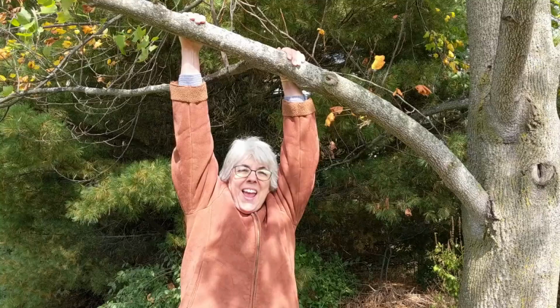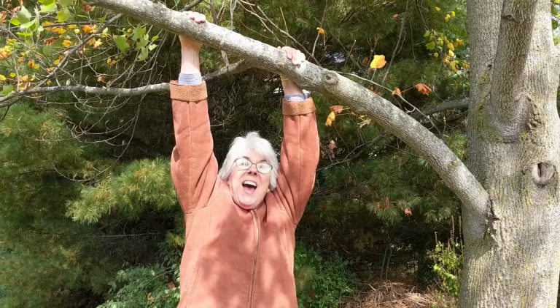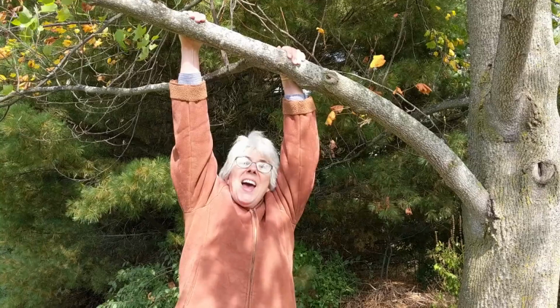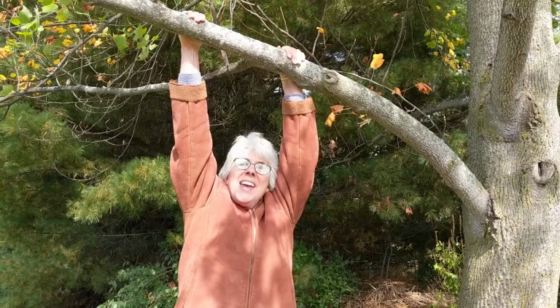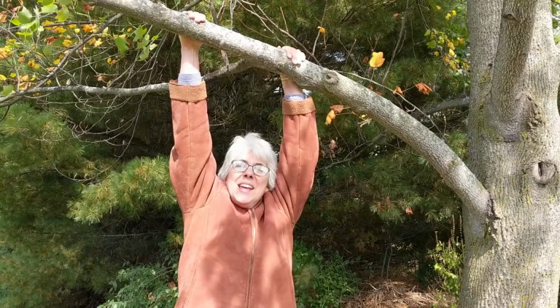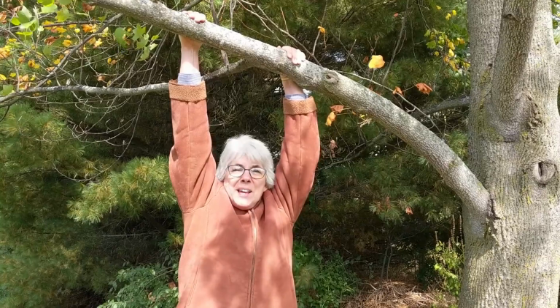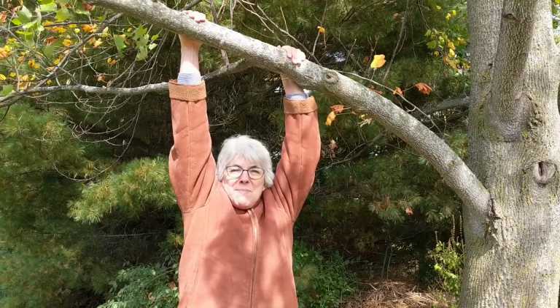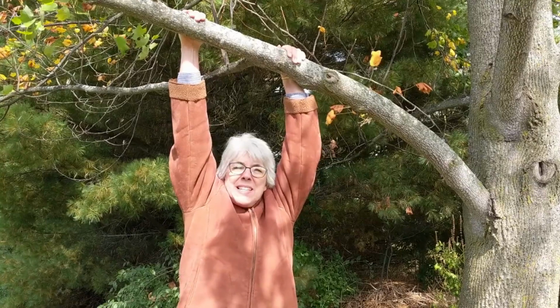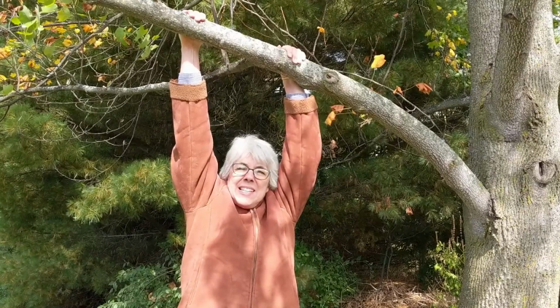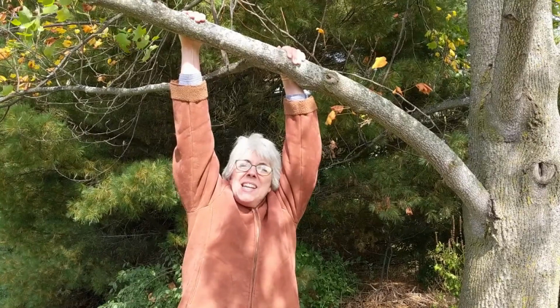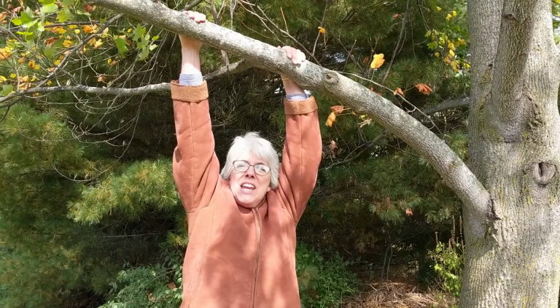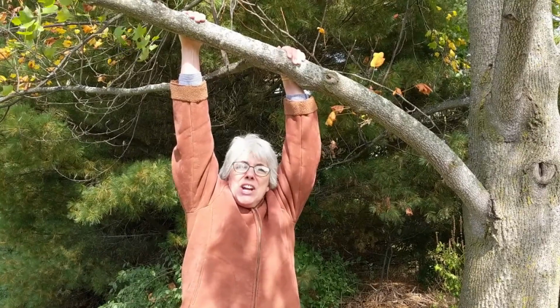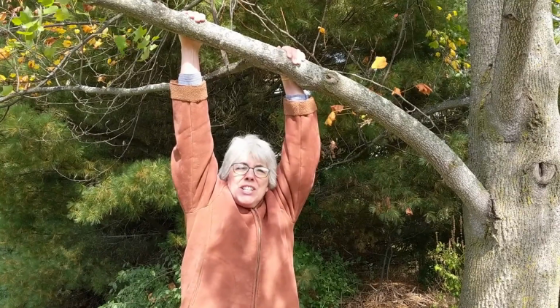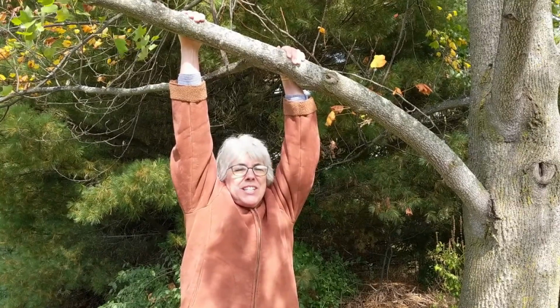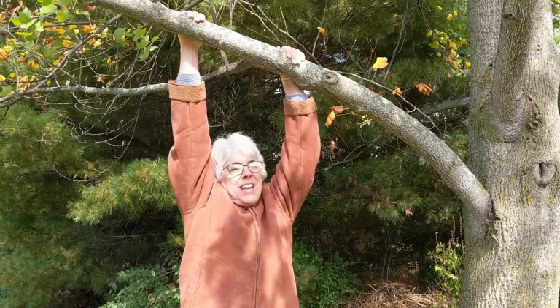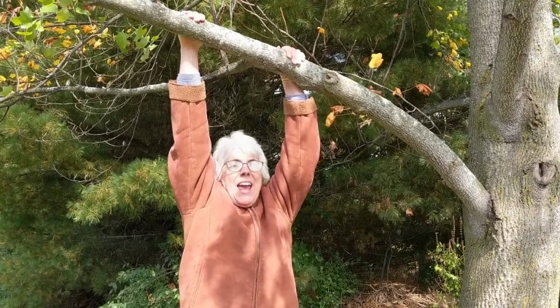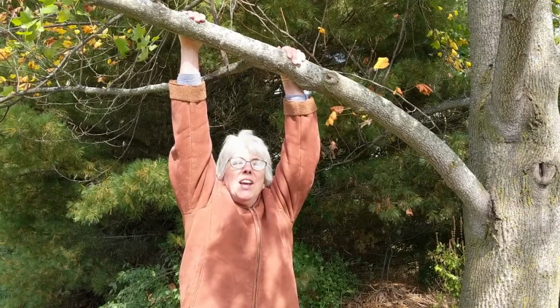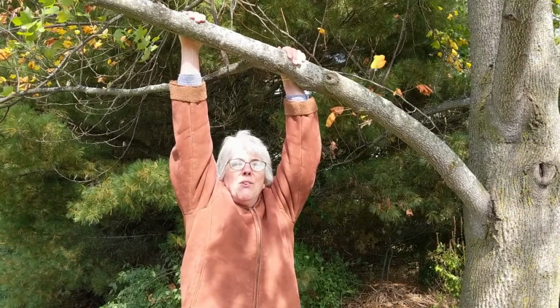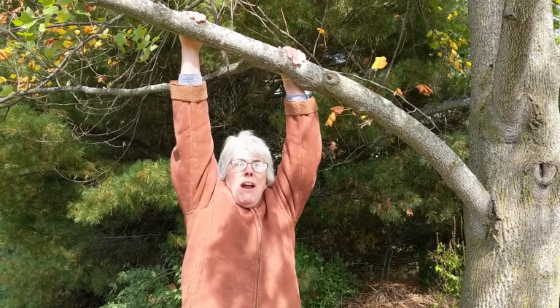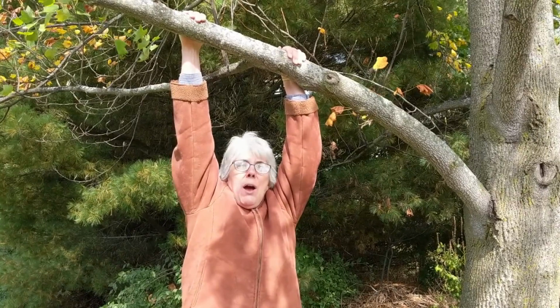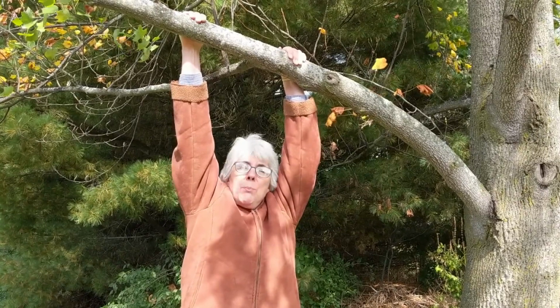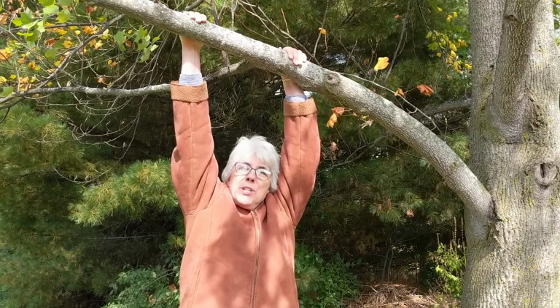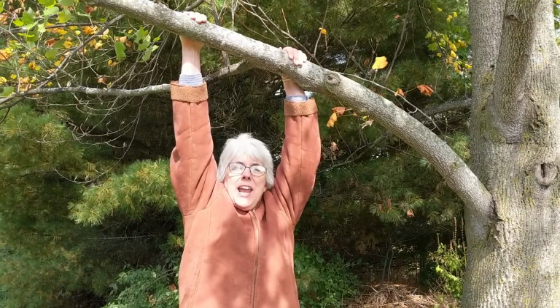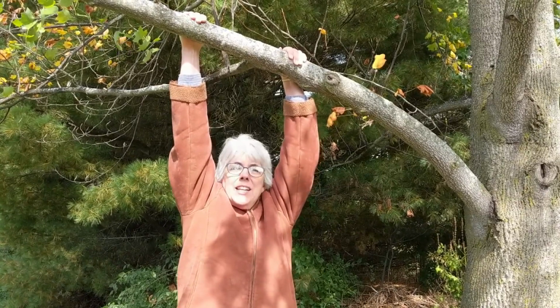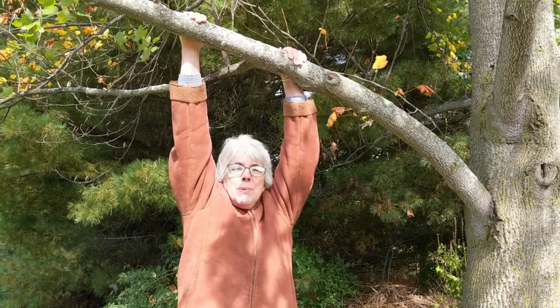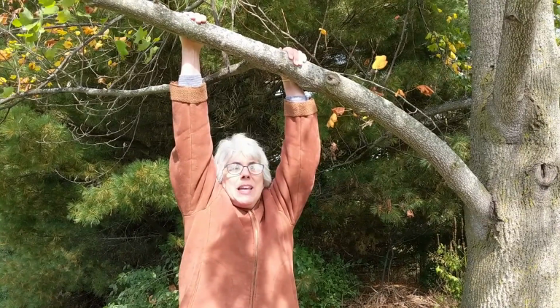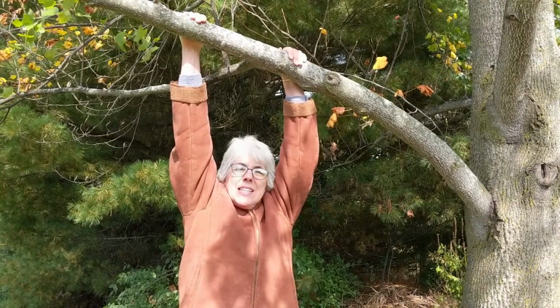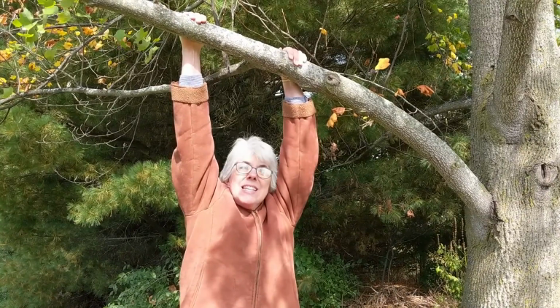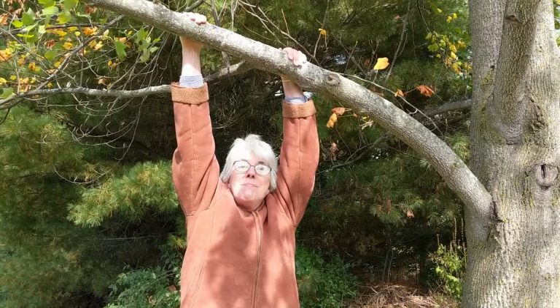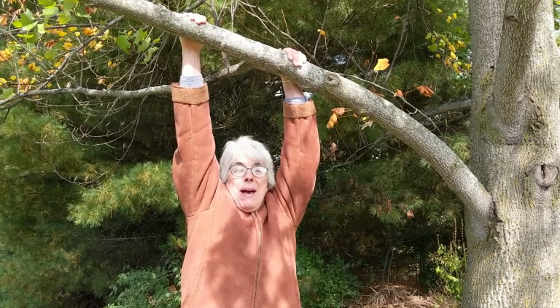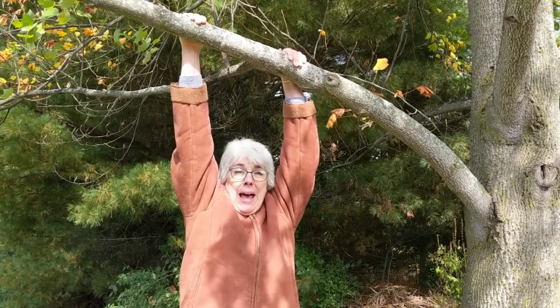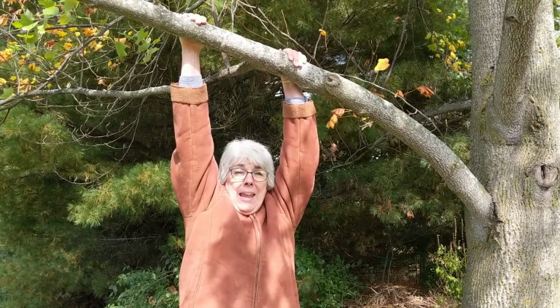Hi! Ms. Lynn here, just hanging around pretending to be a sea pod.